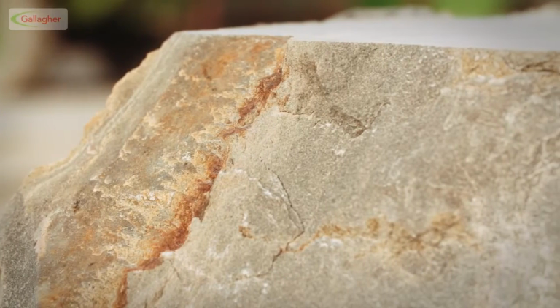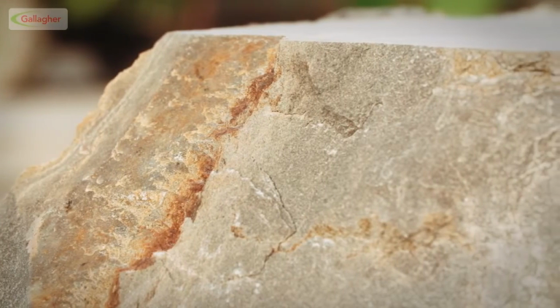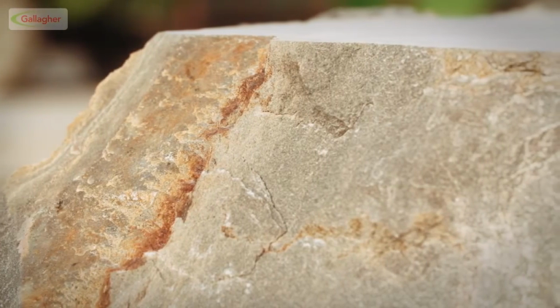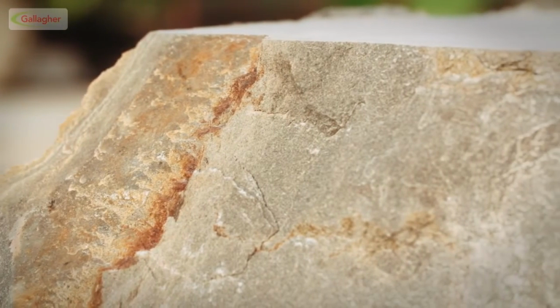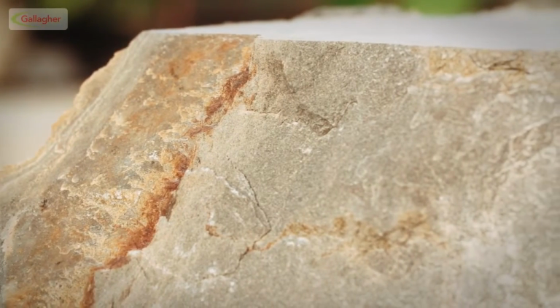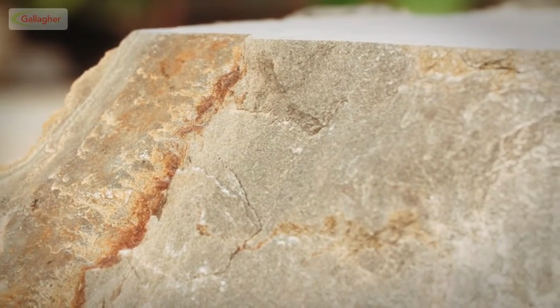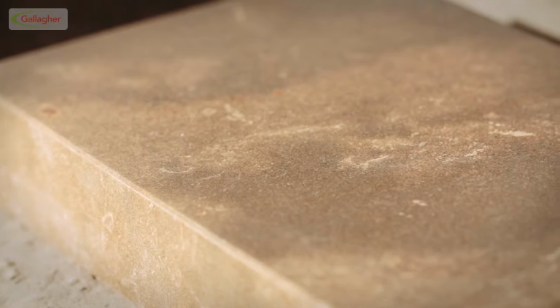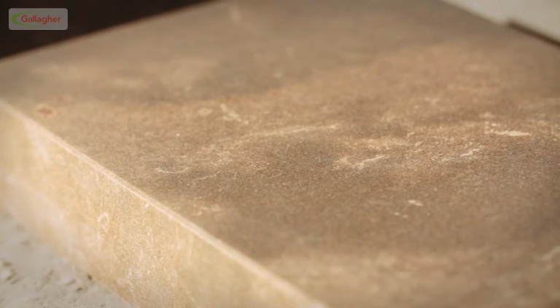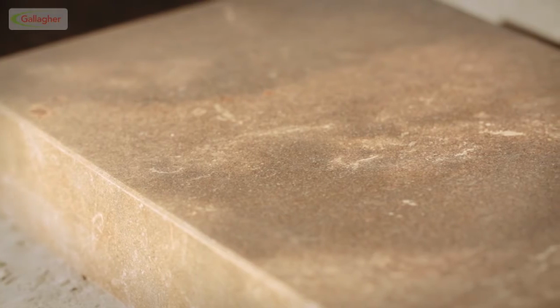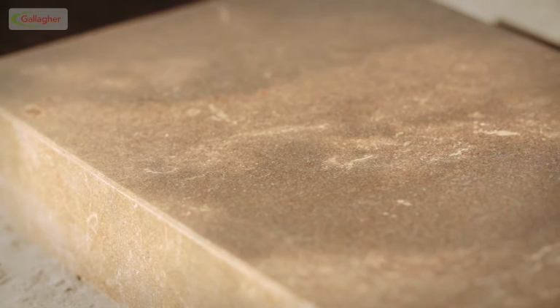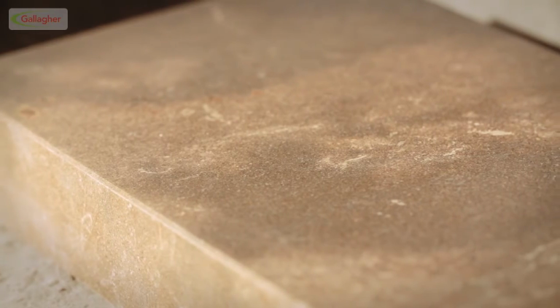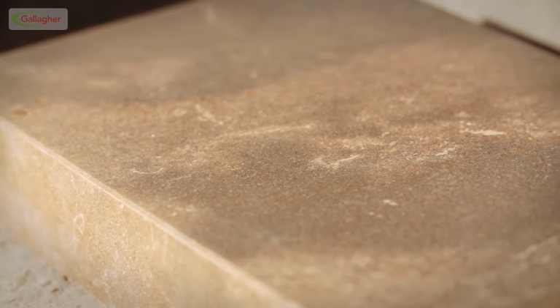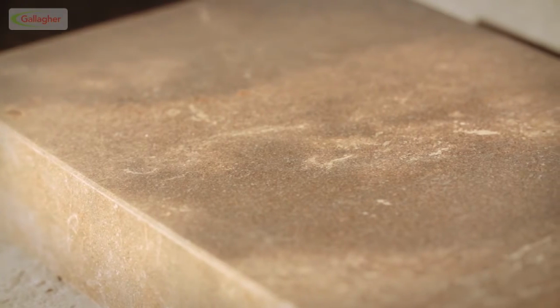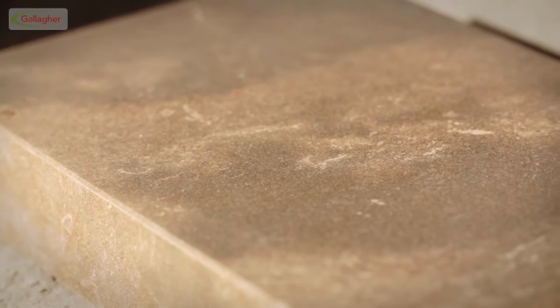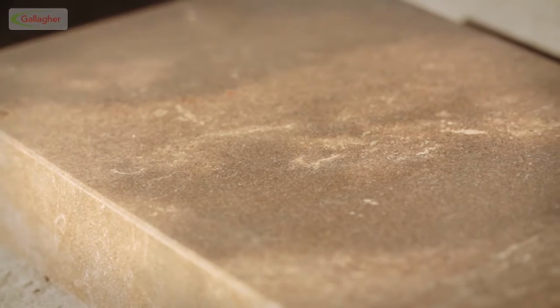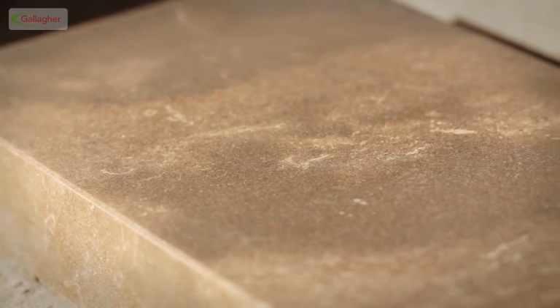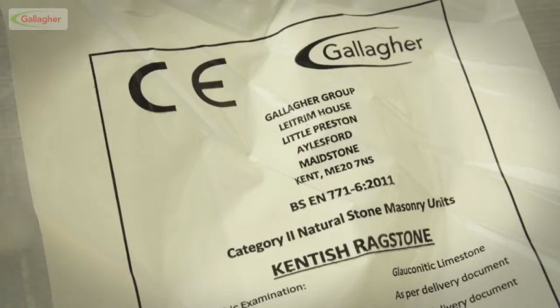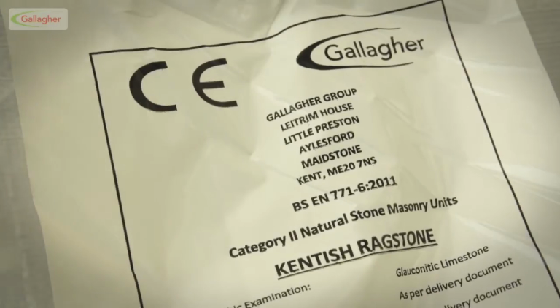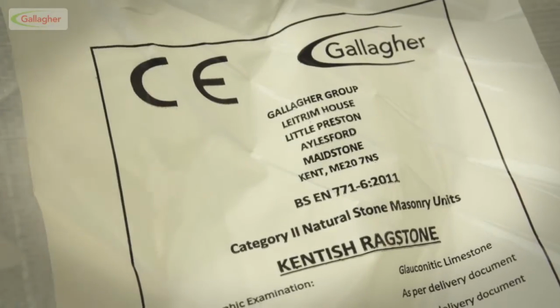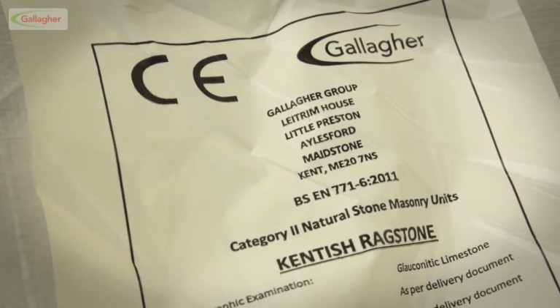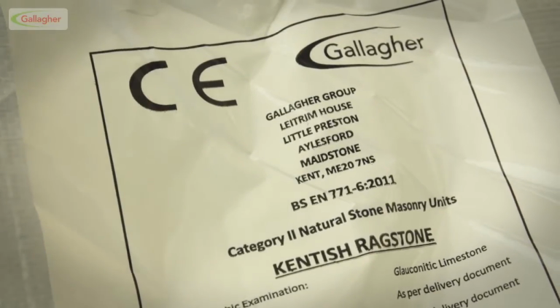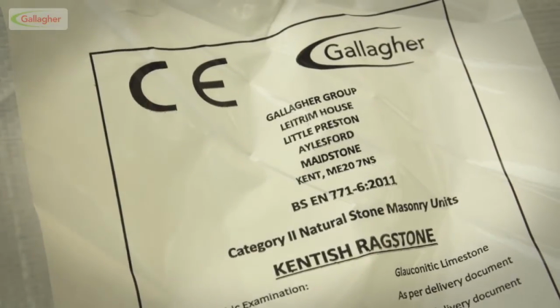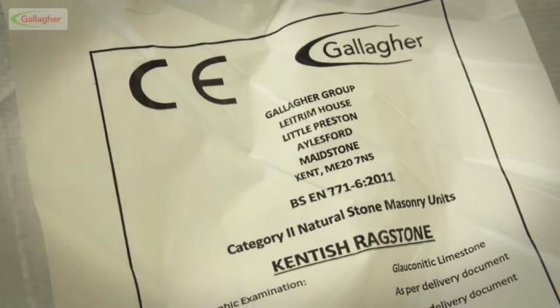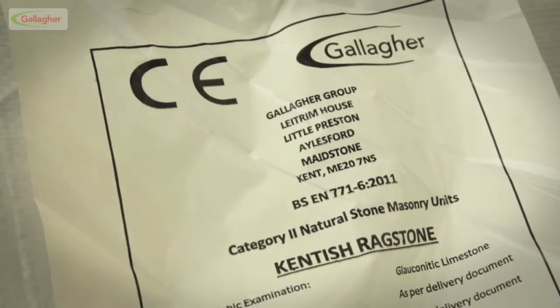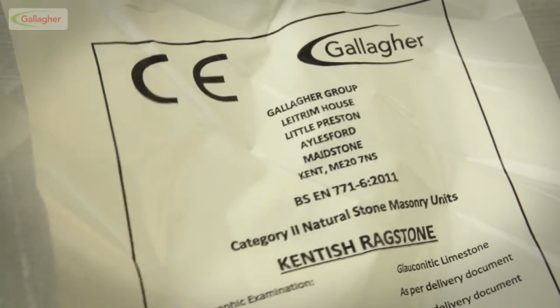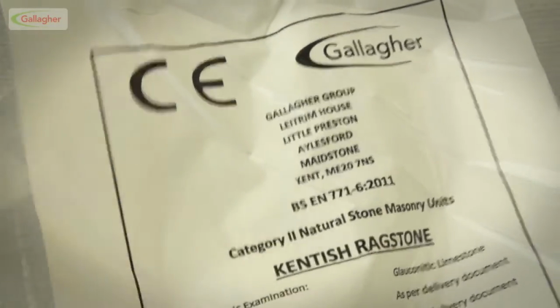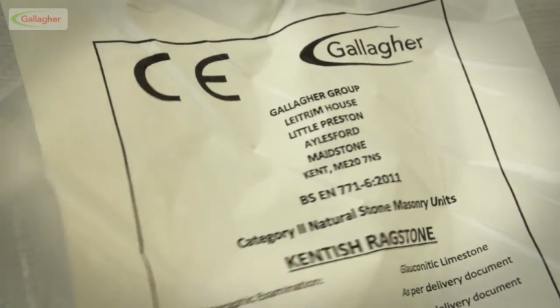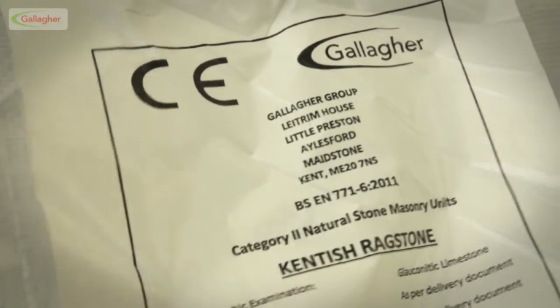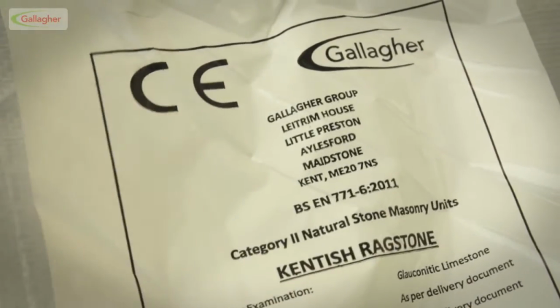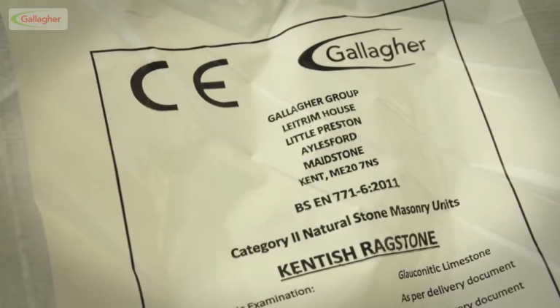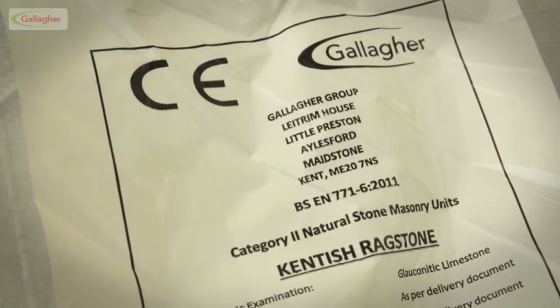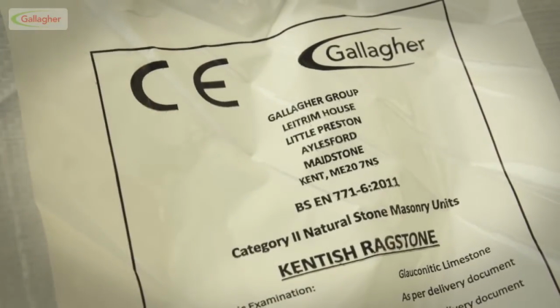Additionally, every item that is transported from Gallagher's quarry has the CE marking specific to Kentish ragstone.